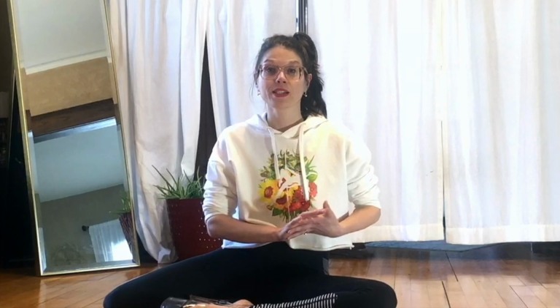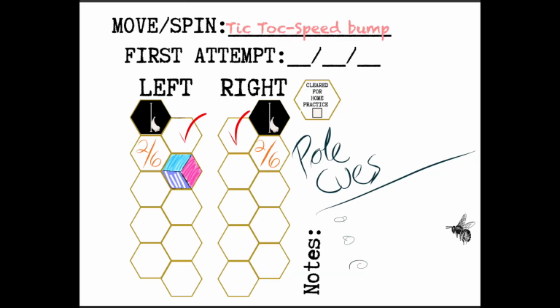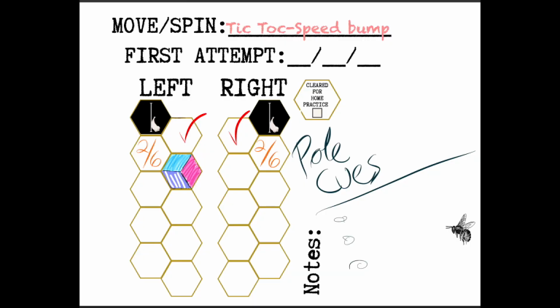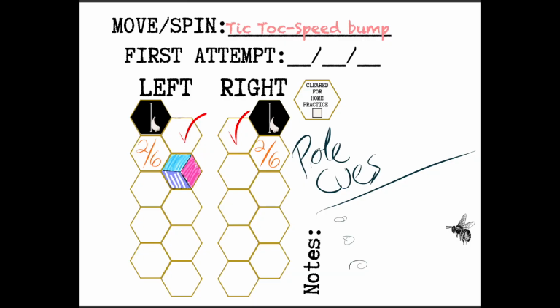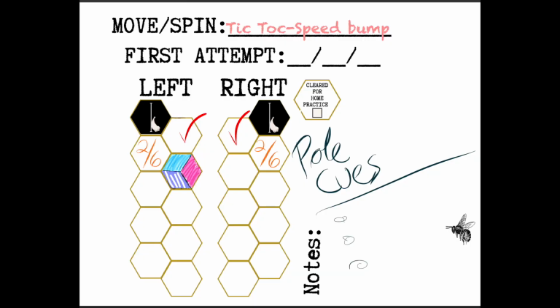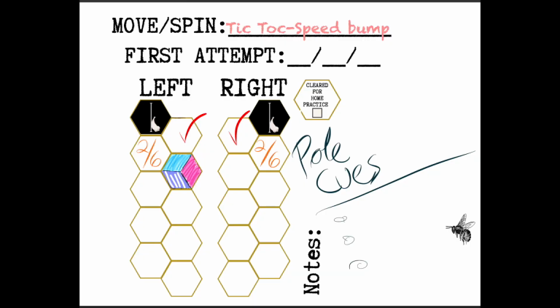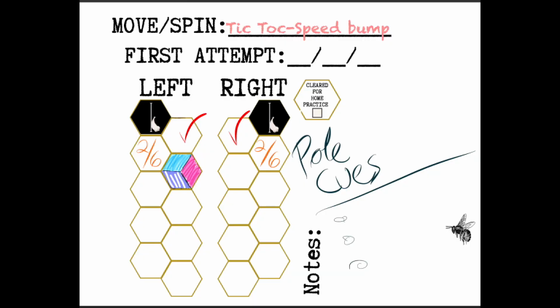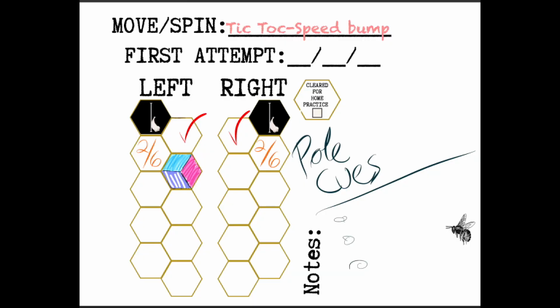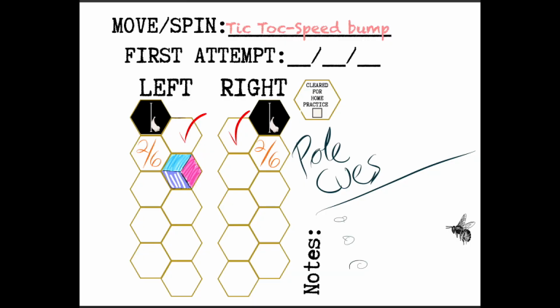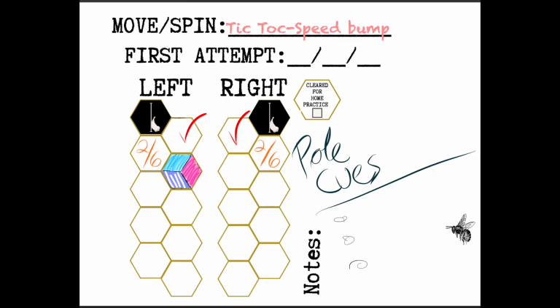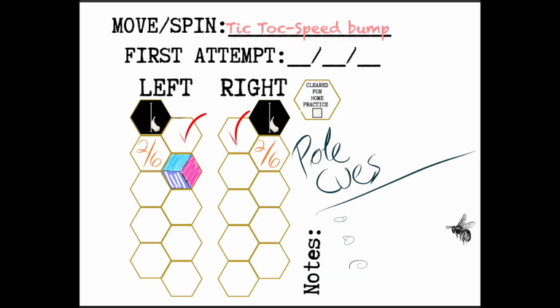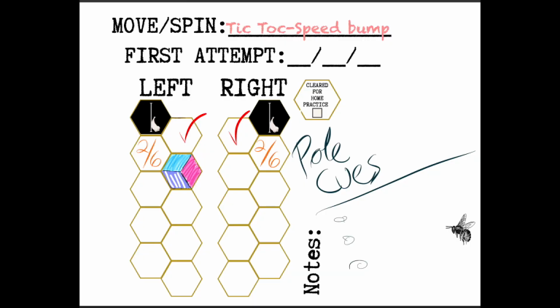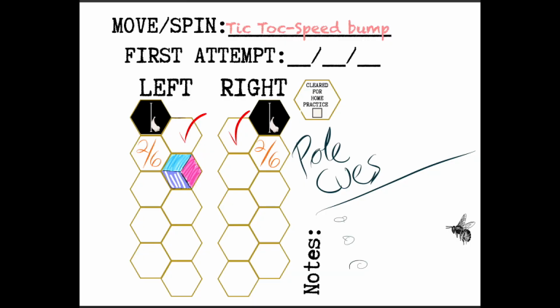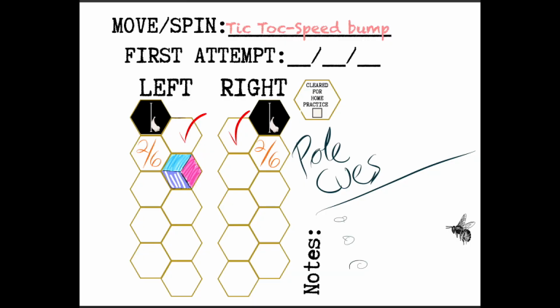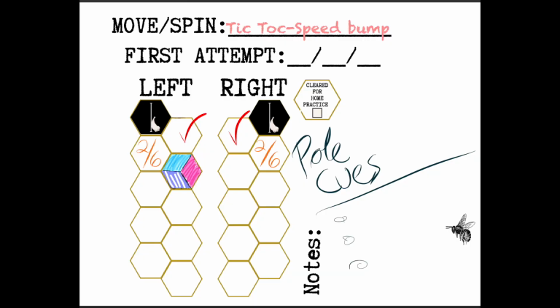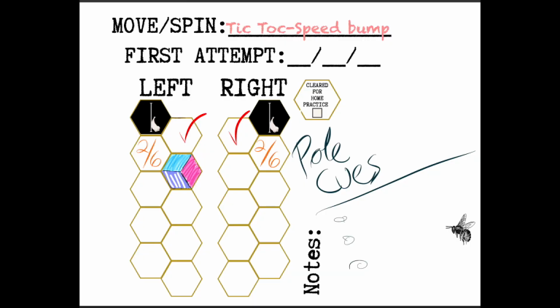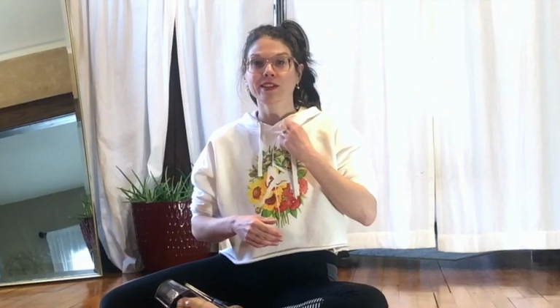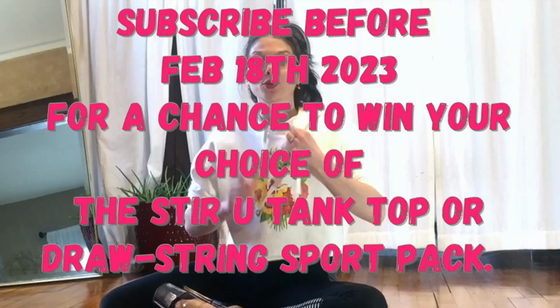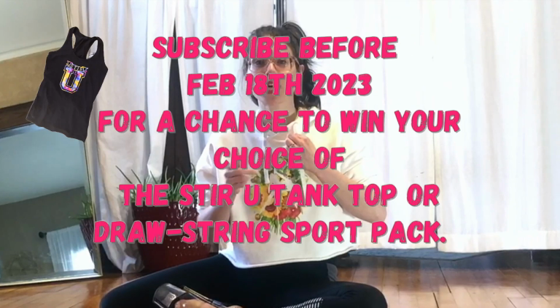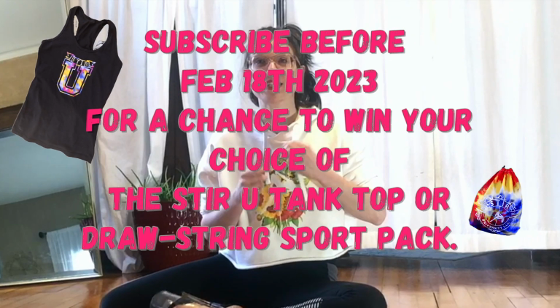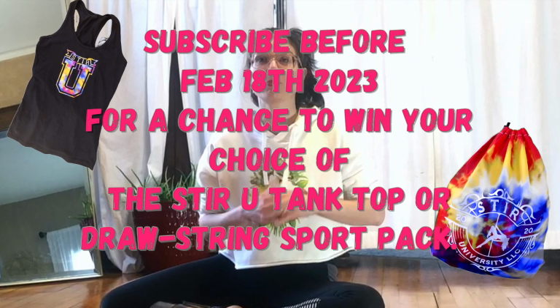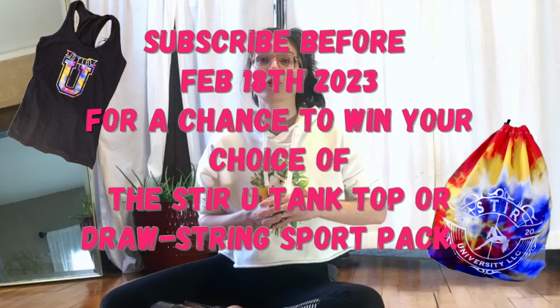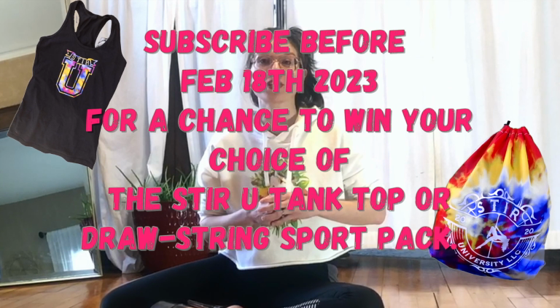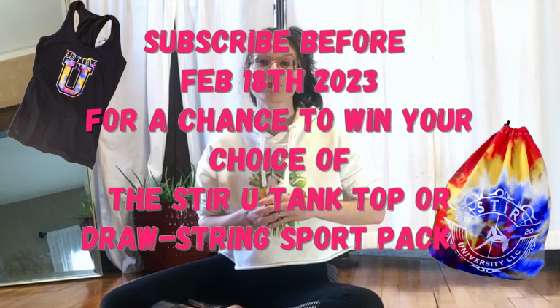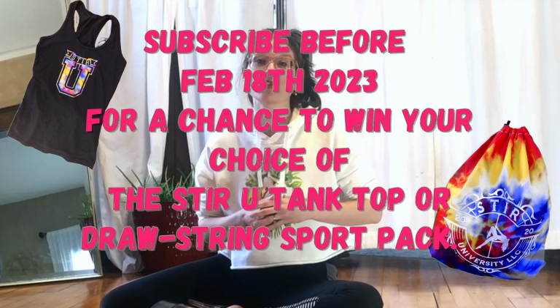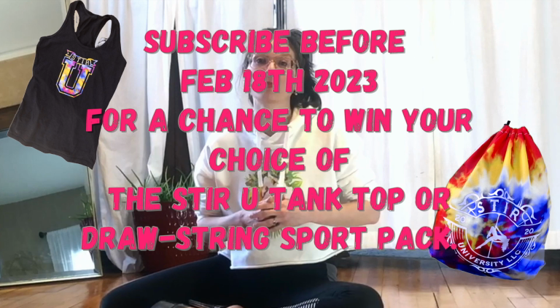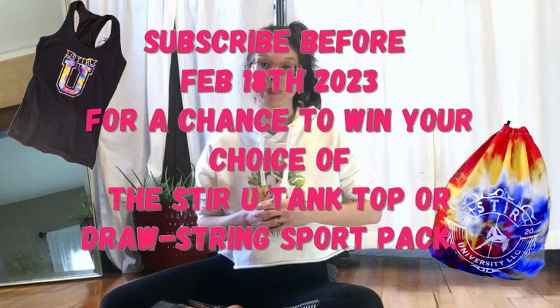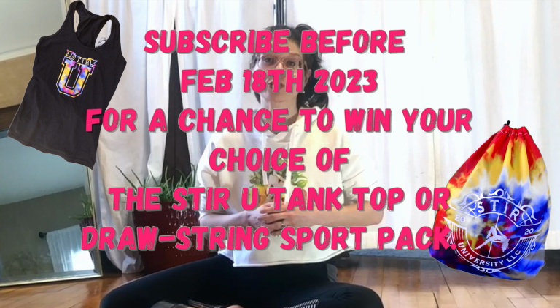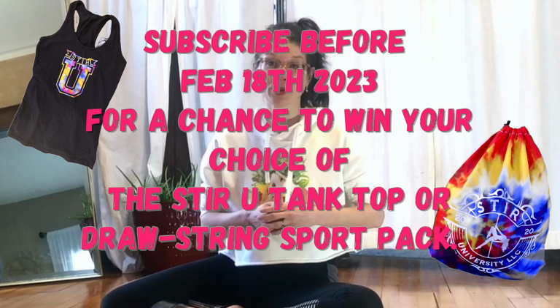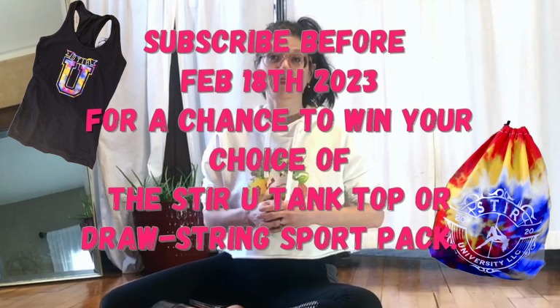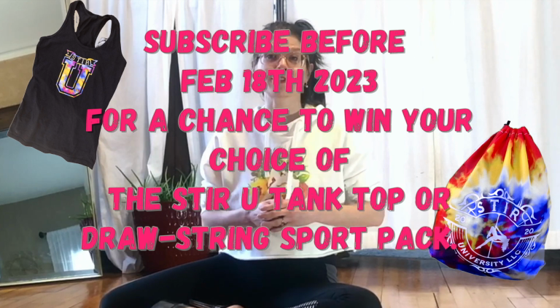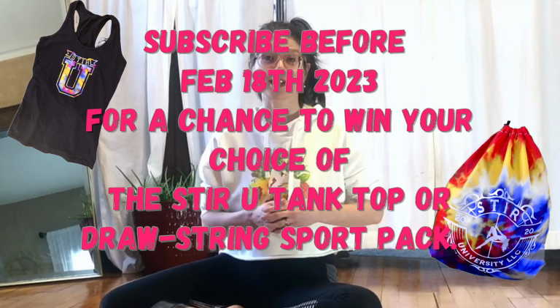TikTok and speed bump. I'll demo and then we'll break it down. You do not need a pull for this move, but make sure you have enough clearance.